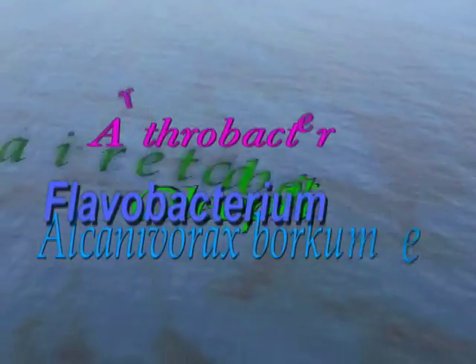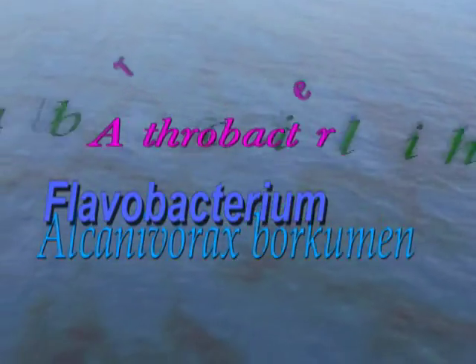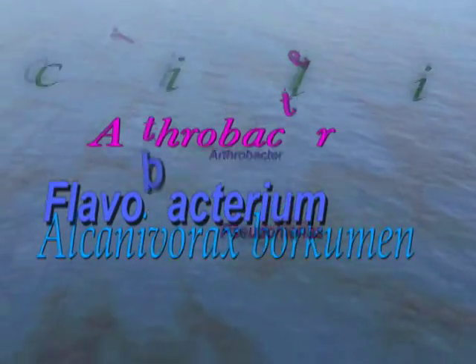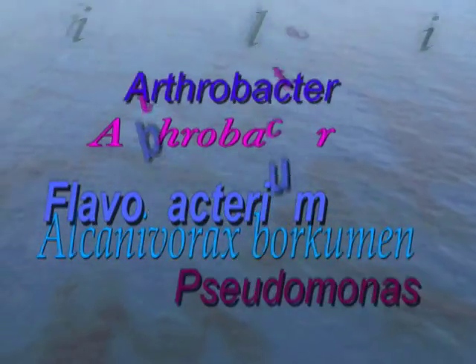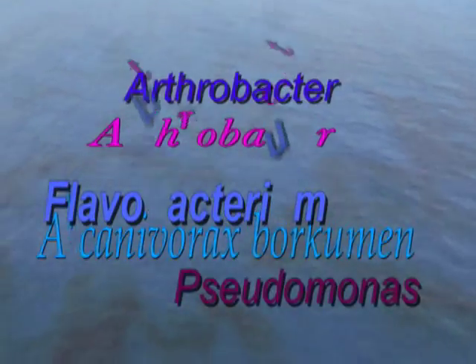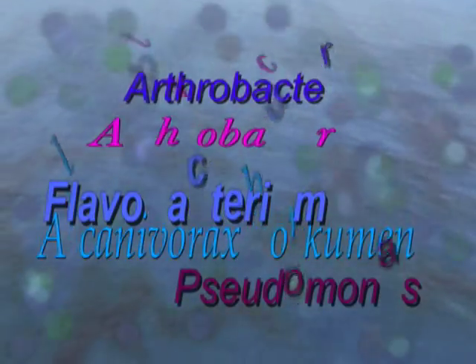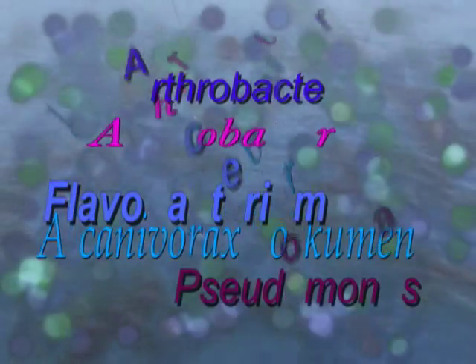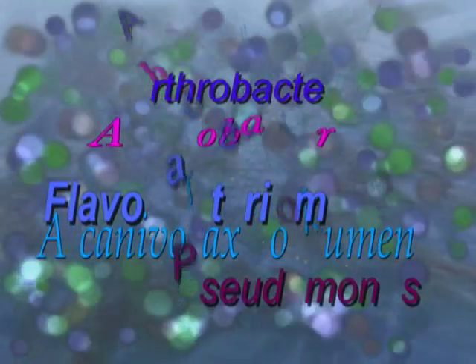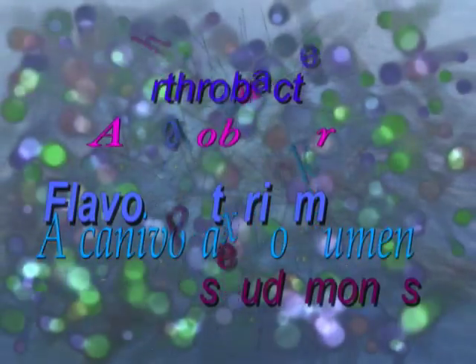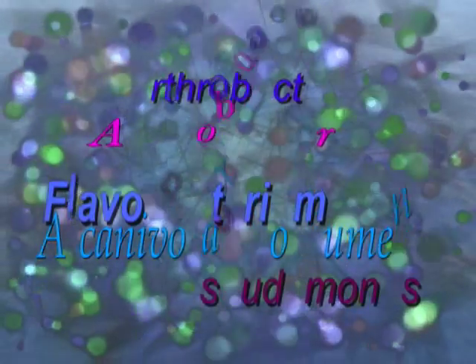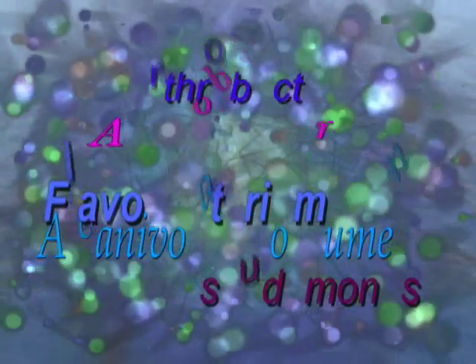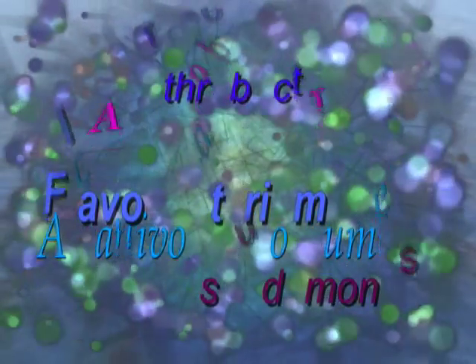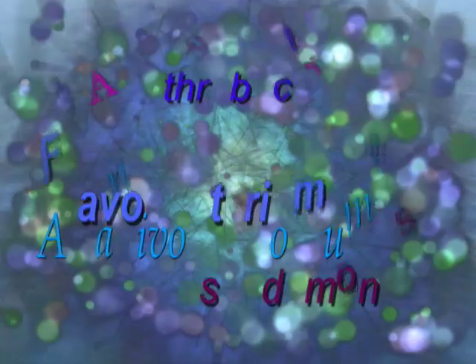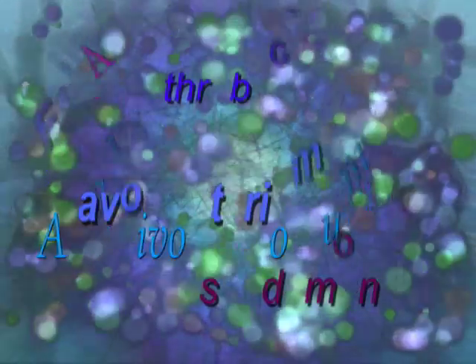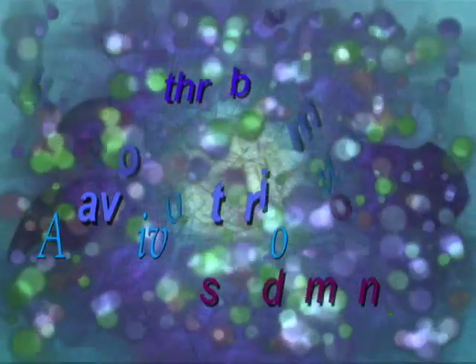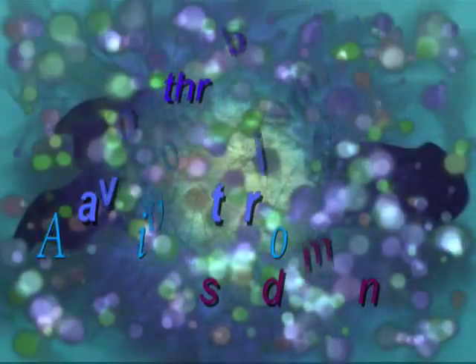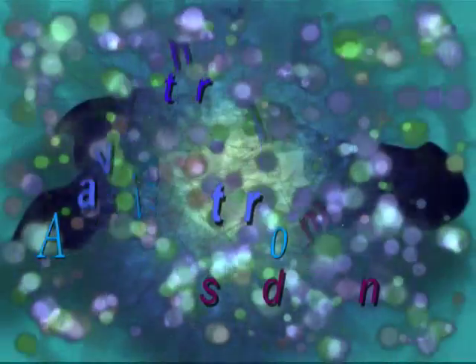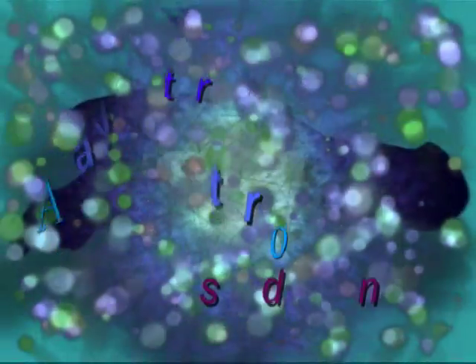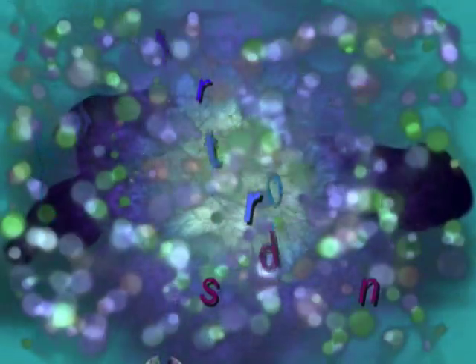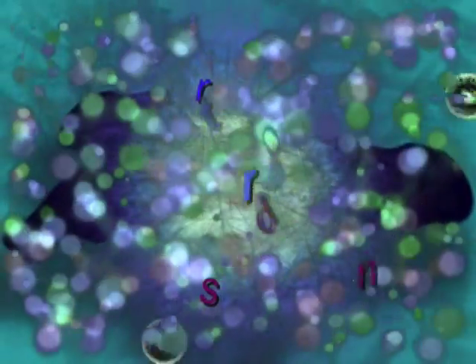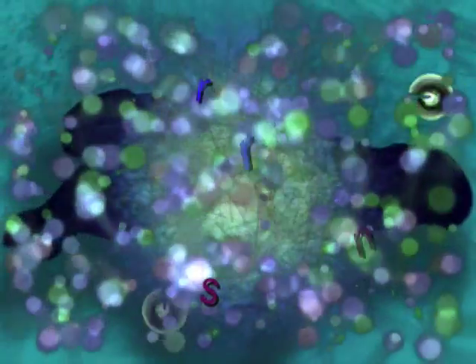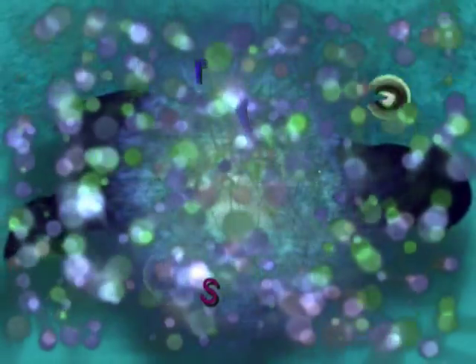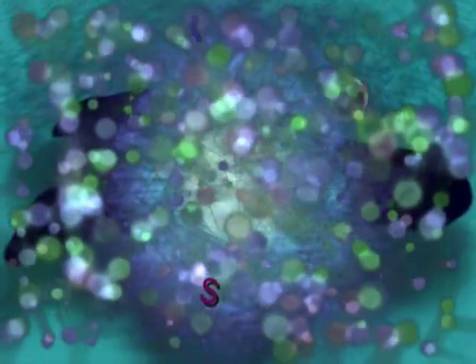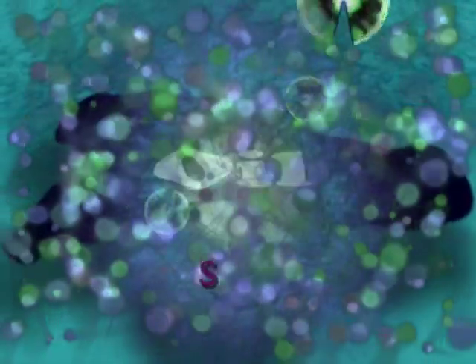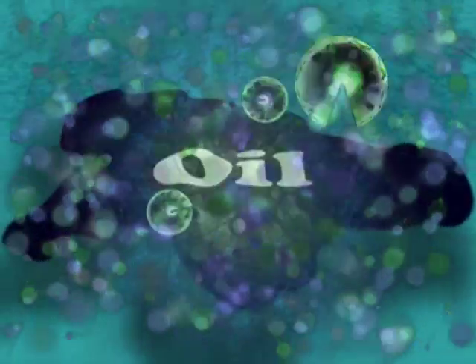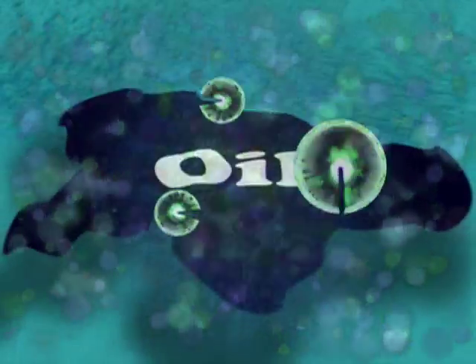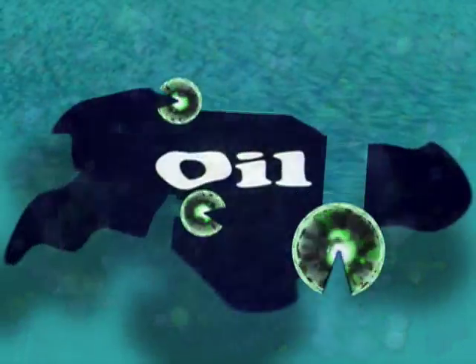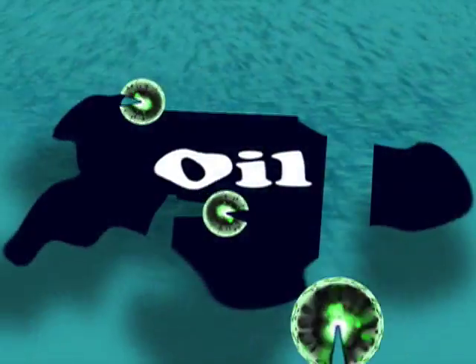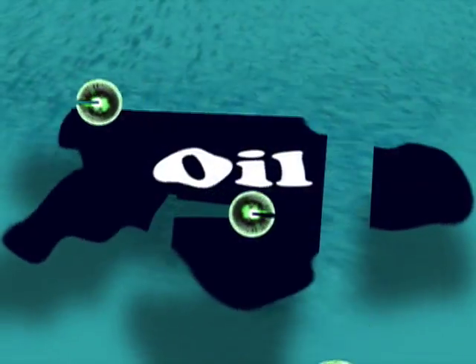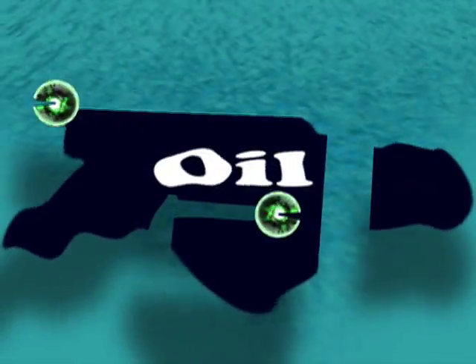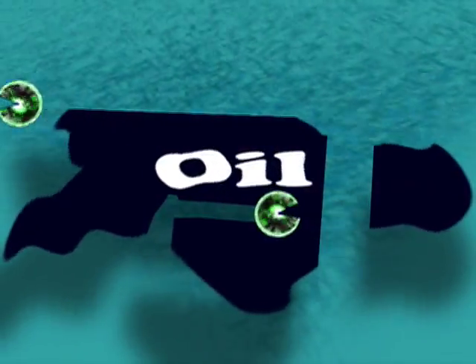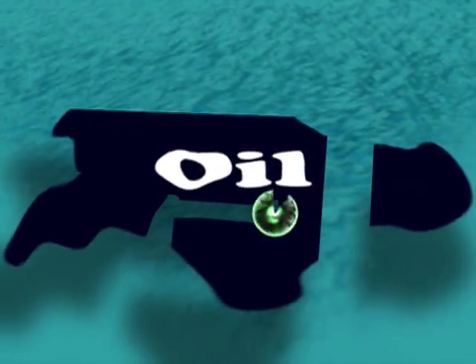With hundreds of names too difficult to pronounce, microscopic organisms are doing their part to clean up the Gulf oil spill.